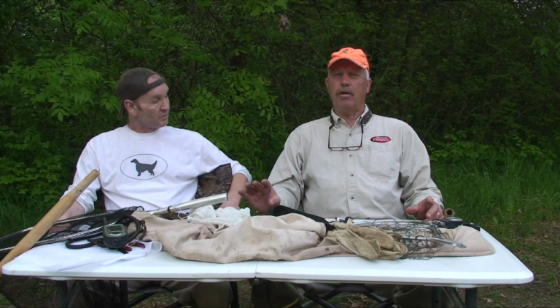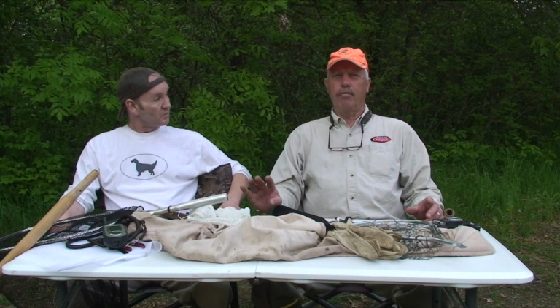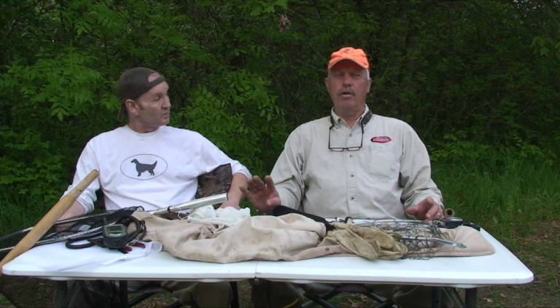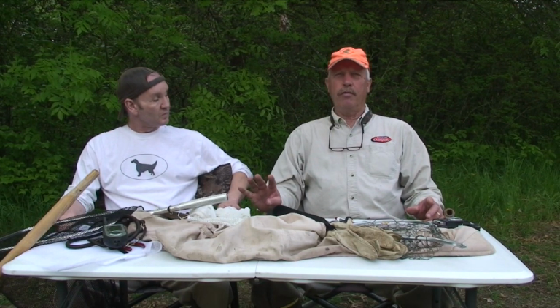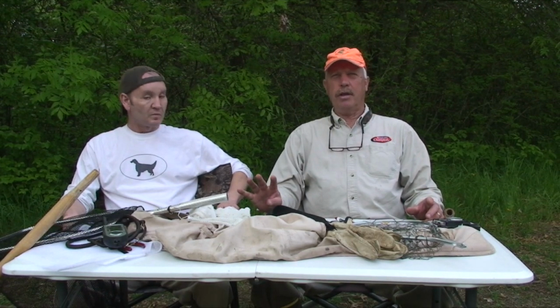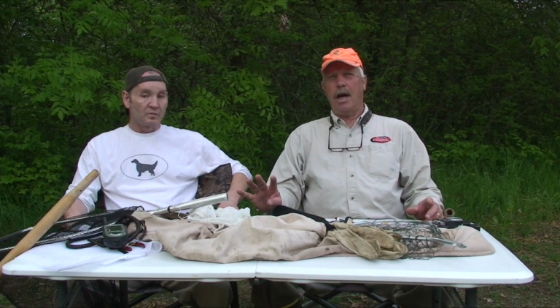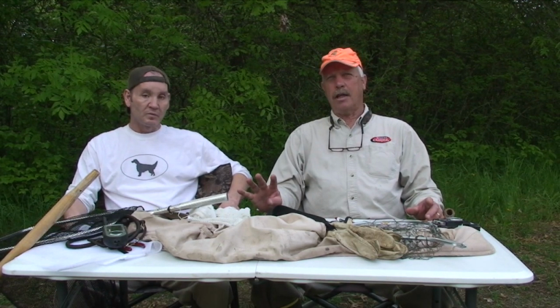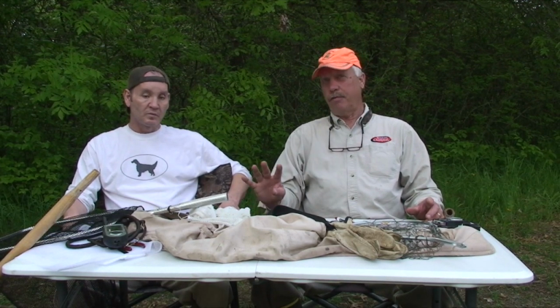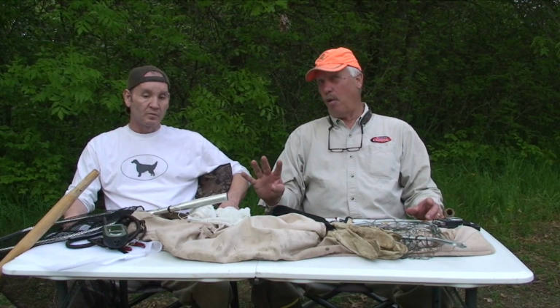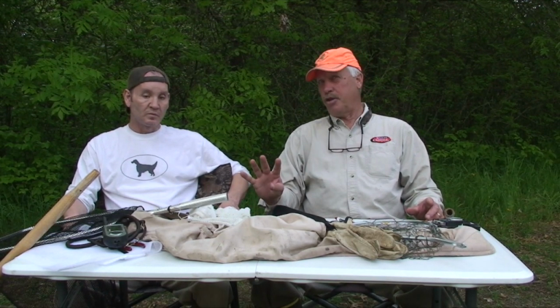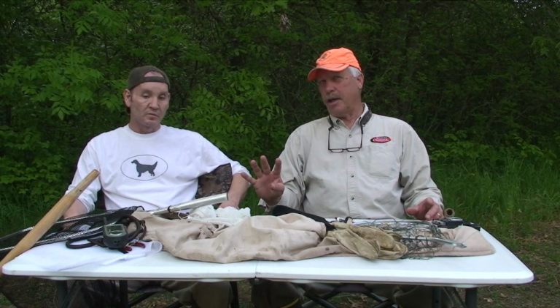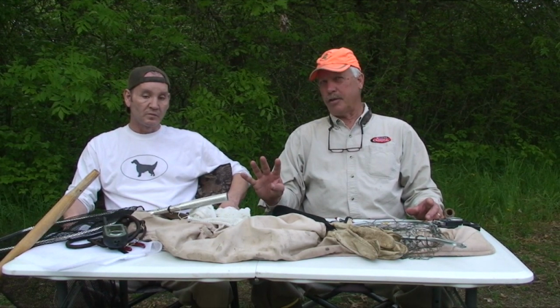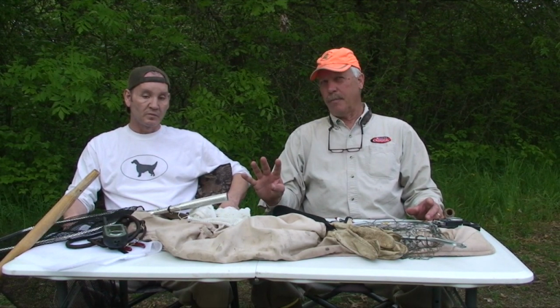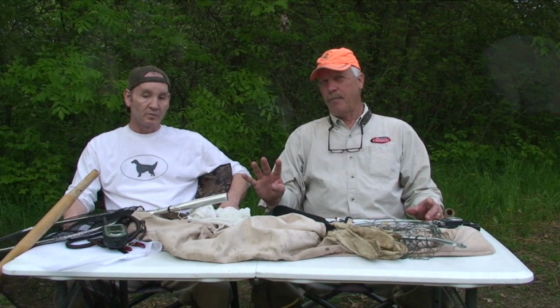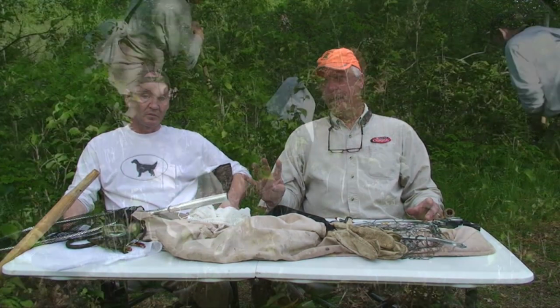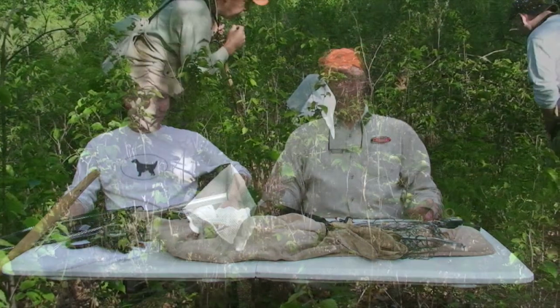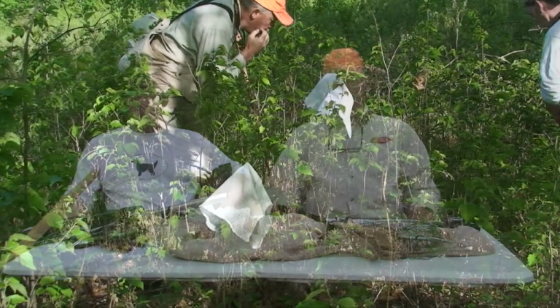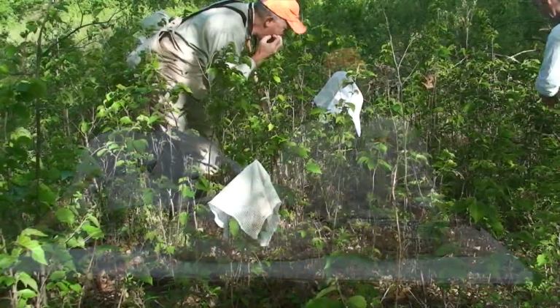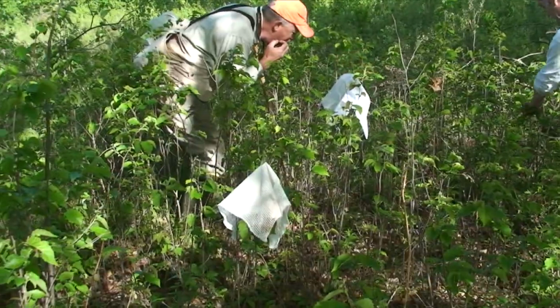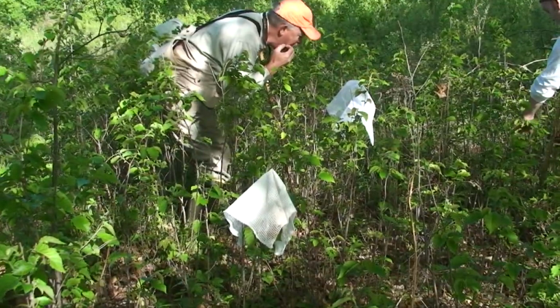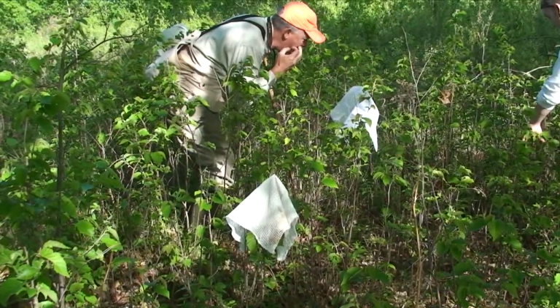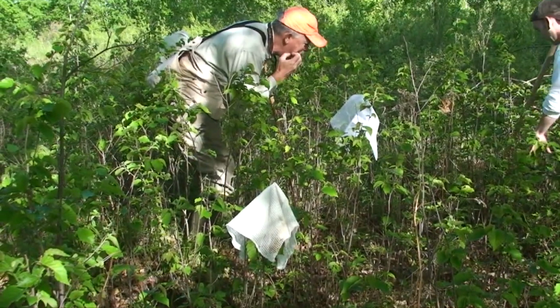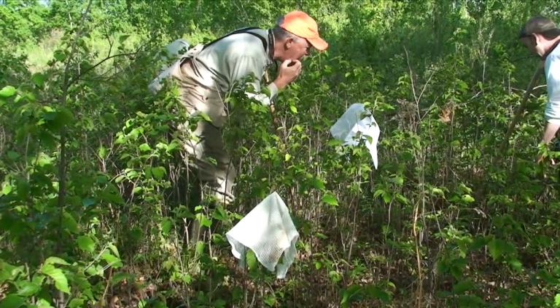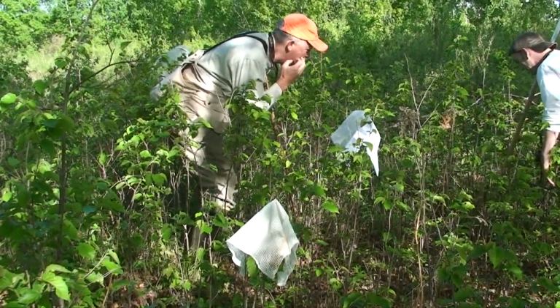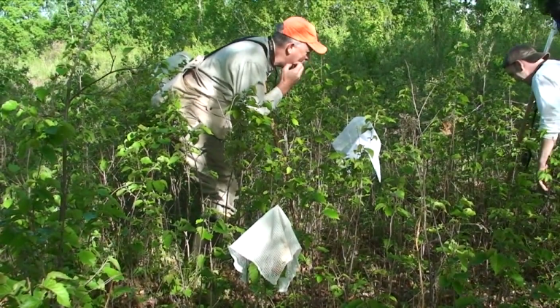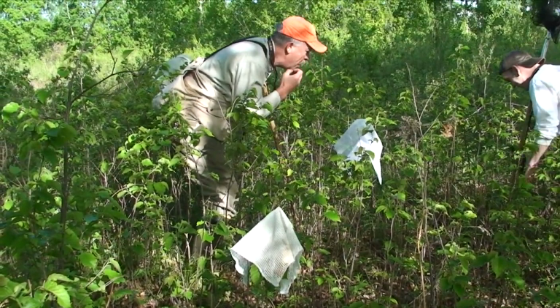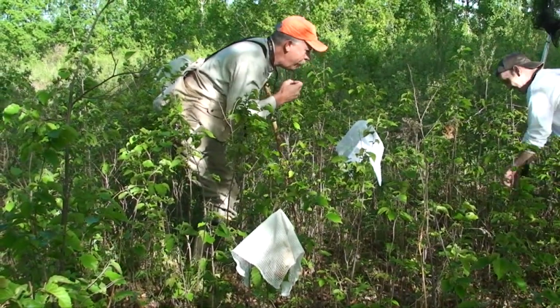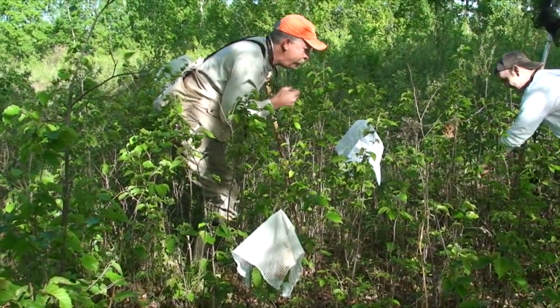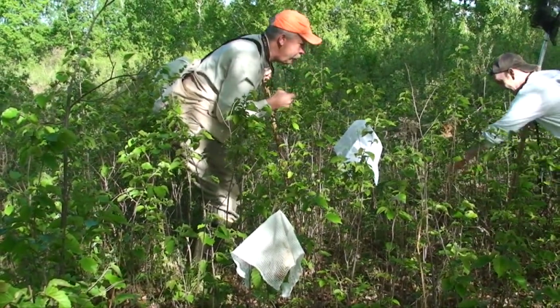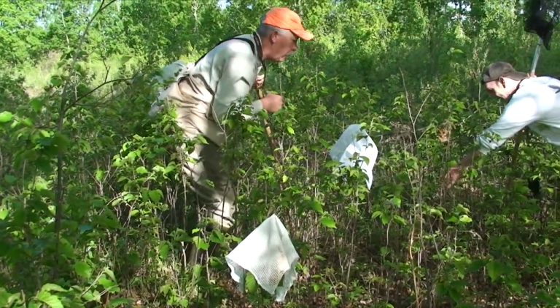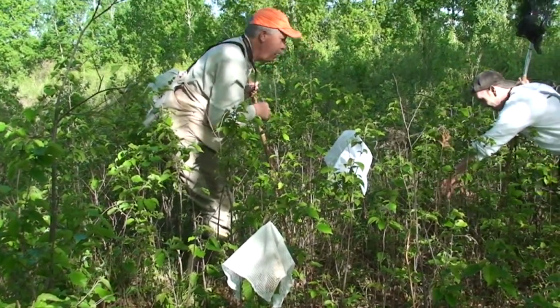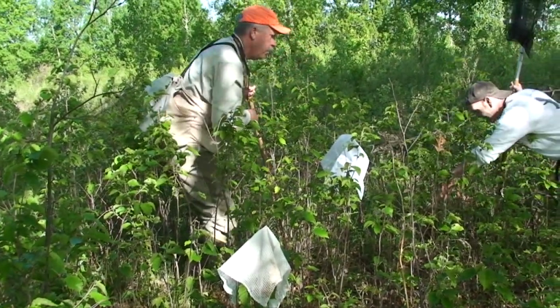A typical brood of Woodcock is four chicks, so you're always looking and thinking we're looking for four chicks.